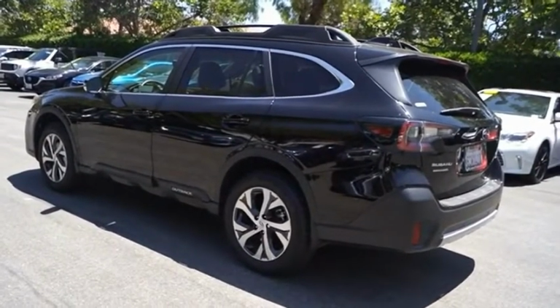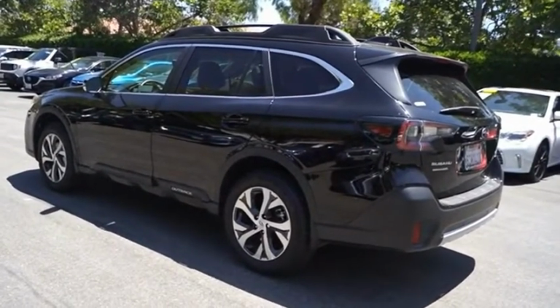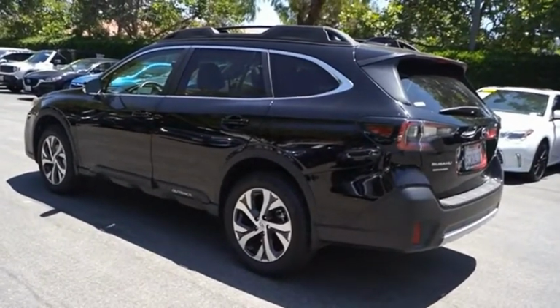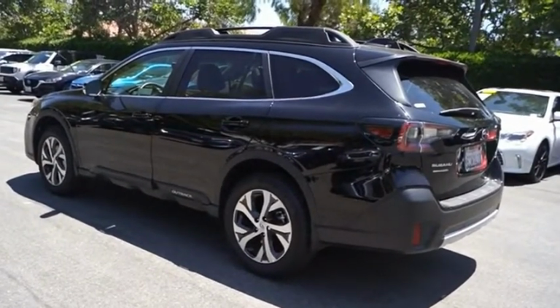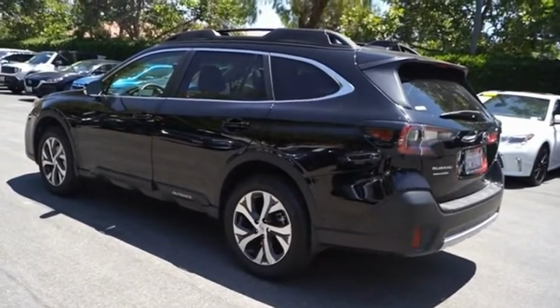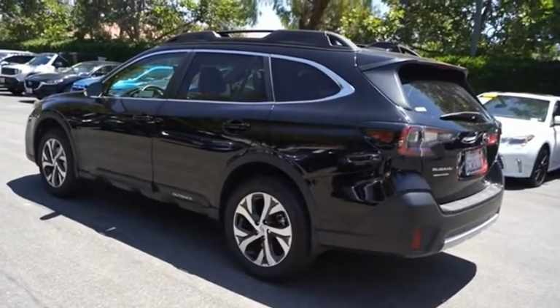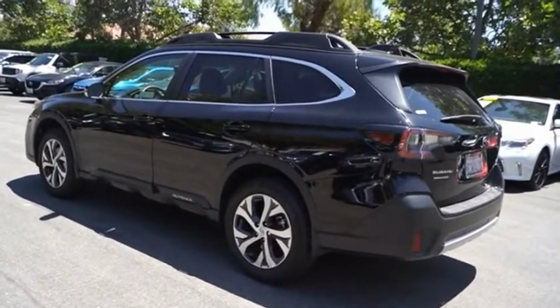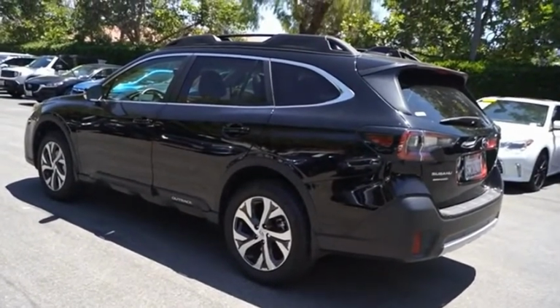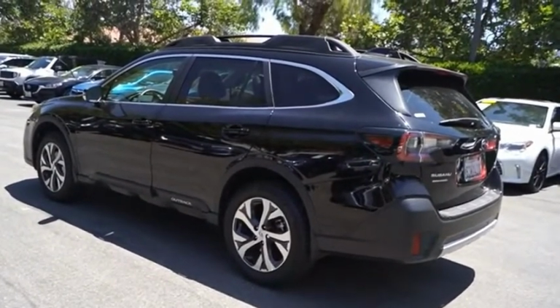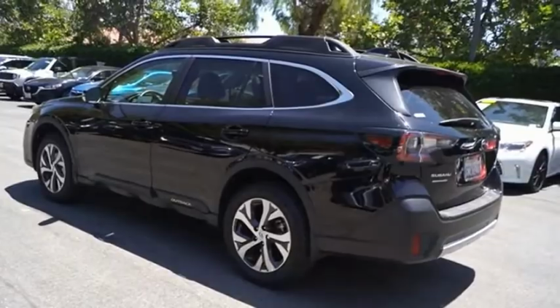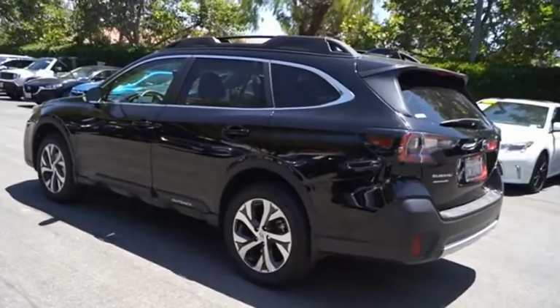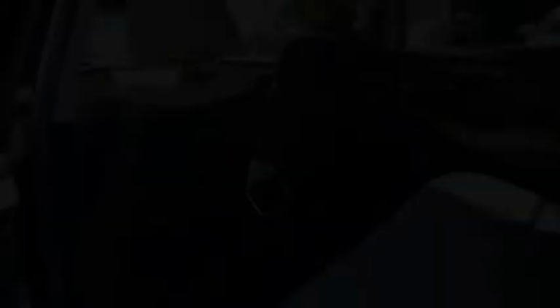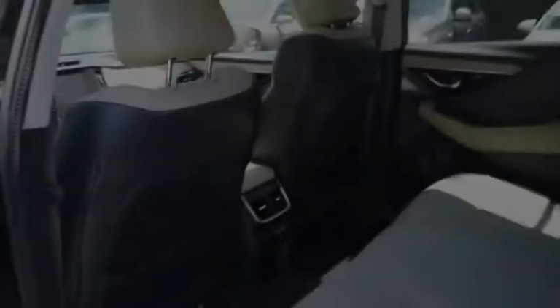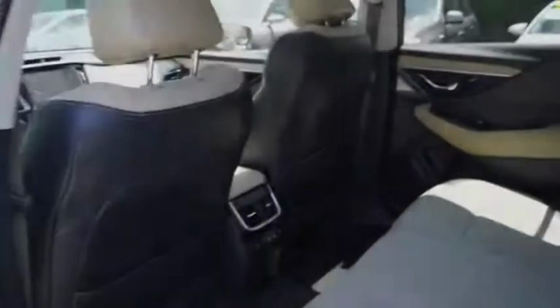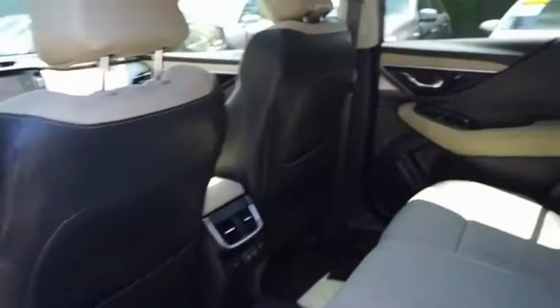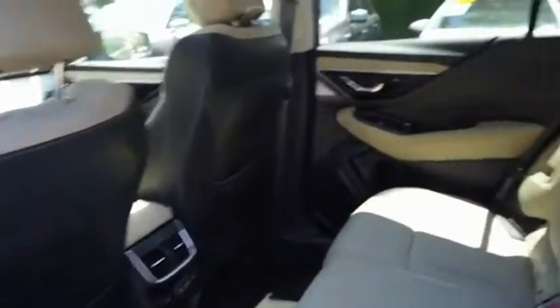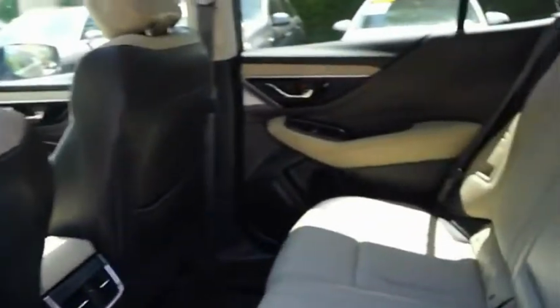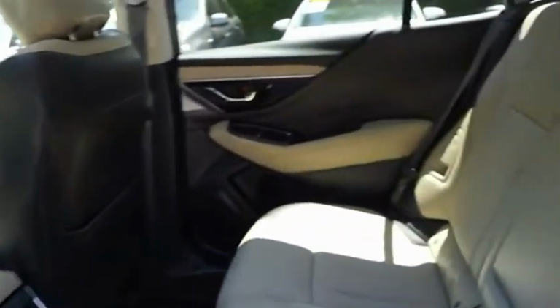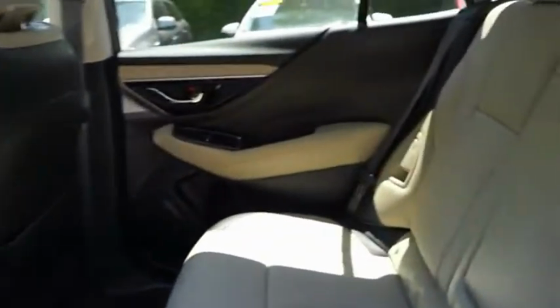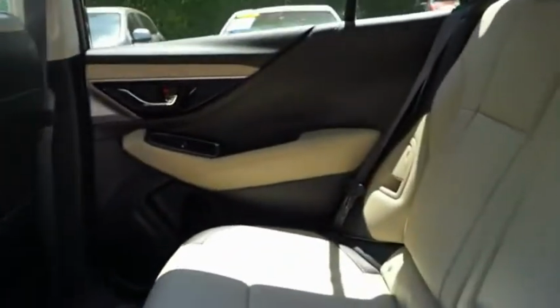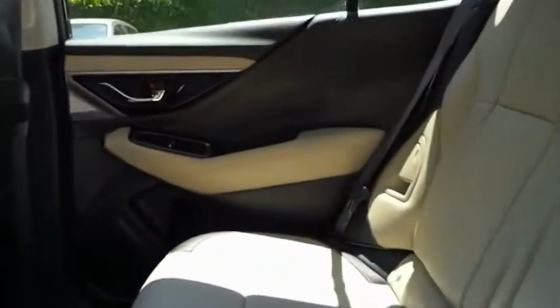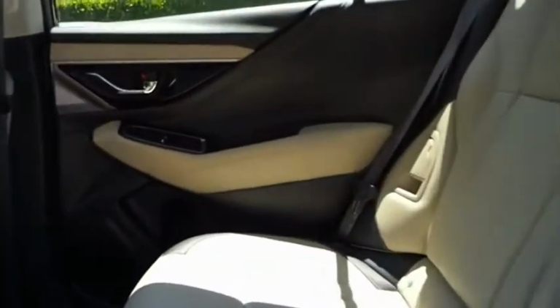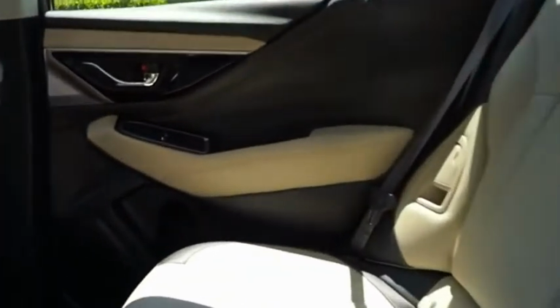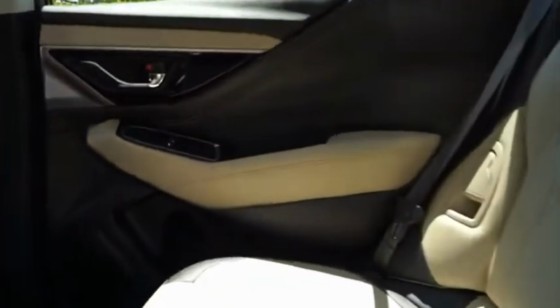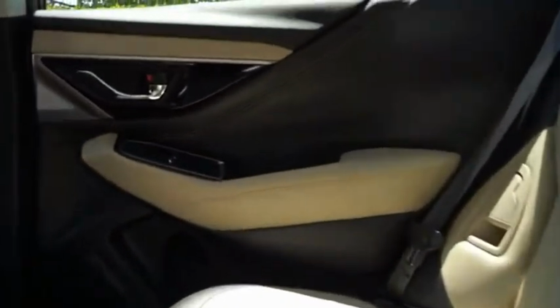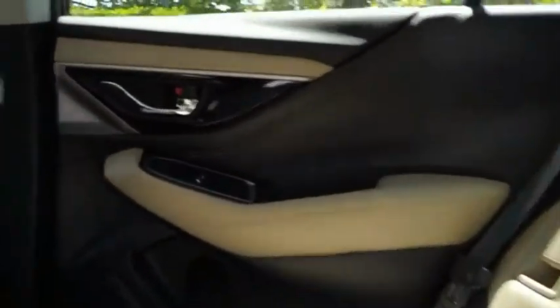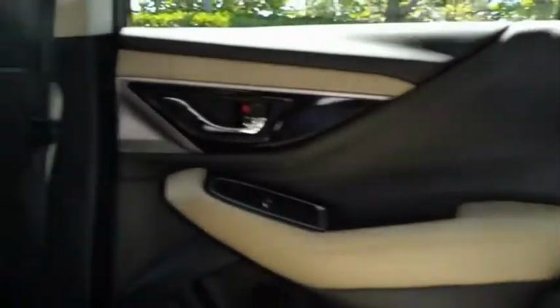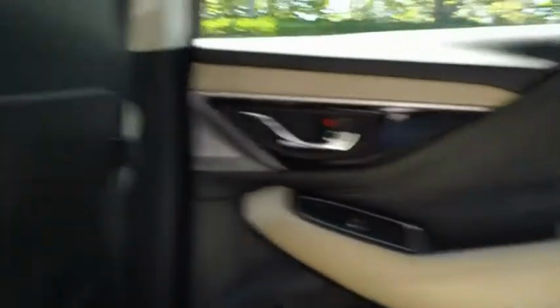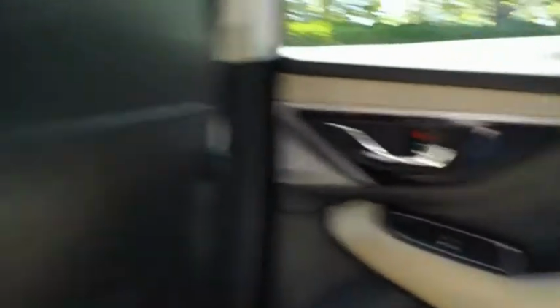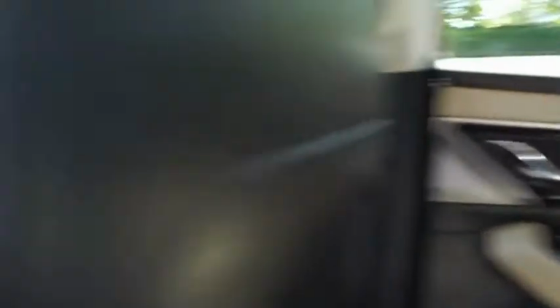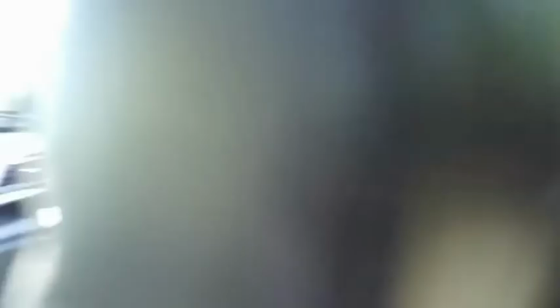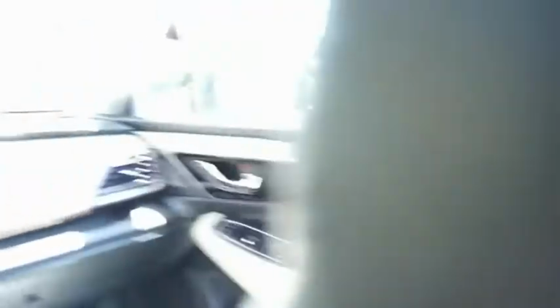Let the adventure begin. Wouldn't you look great in this vehicle? Stop in today and see for yourself.